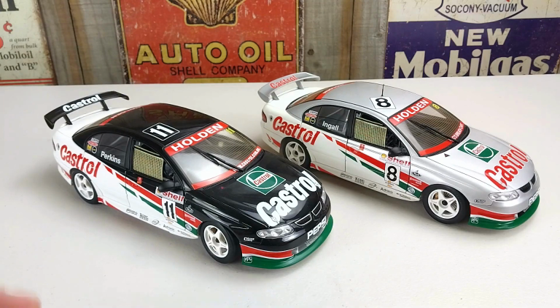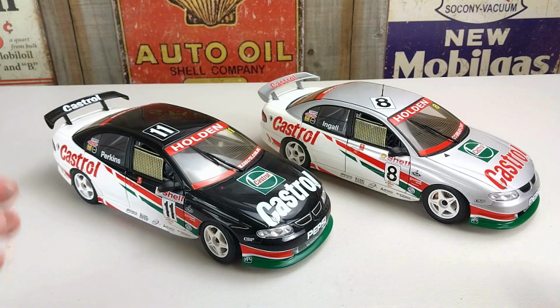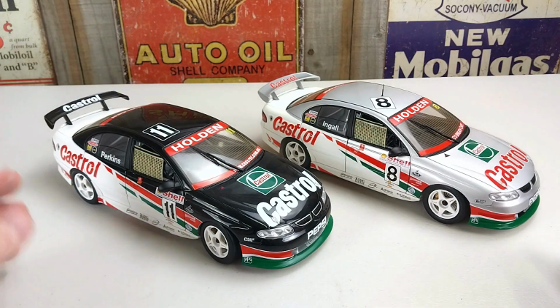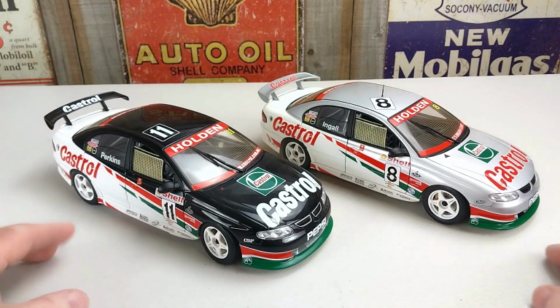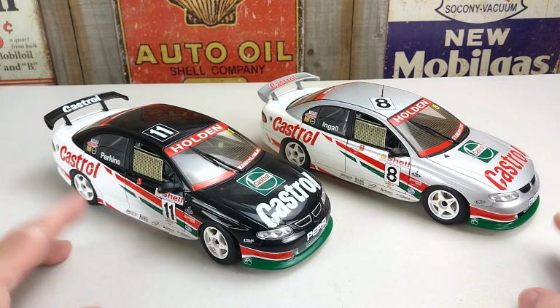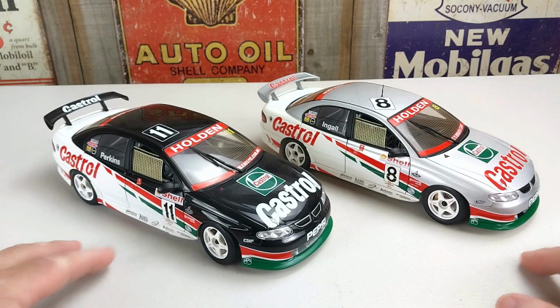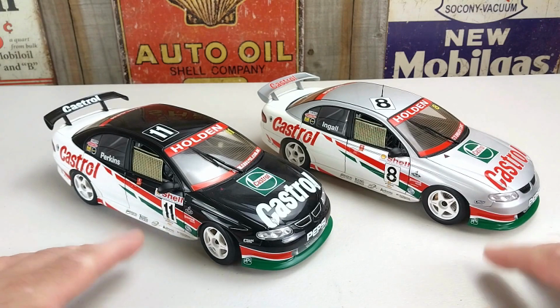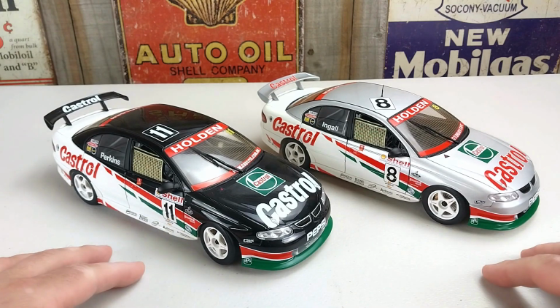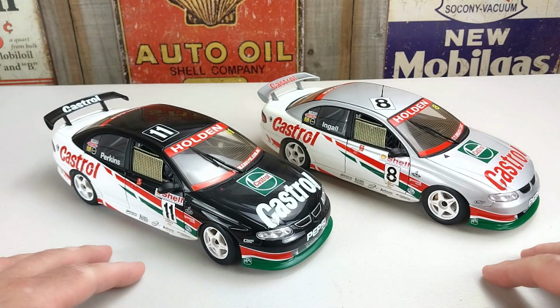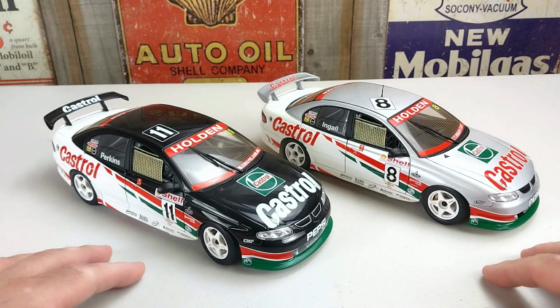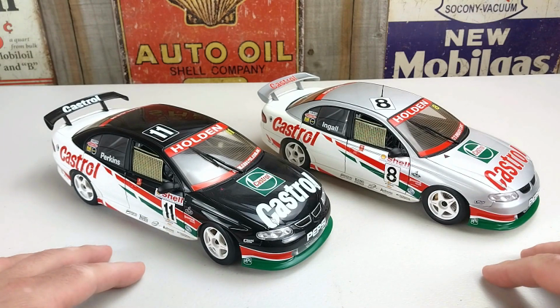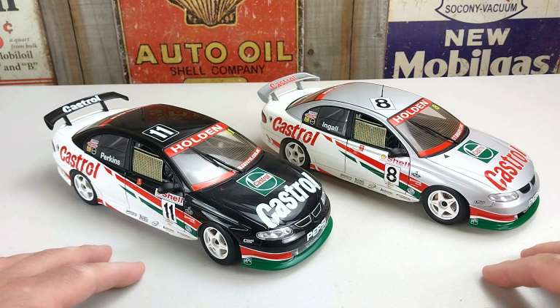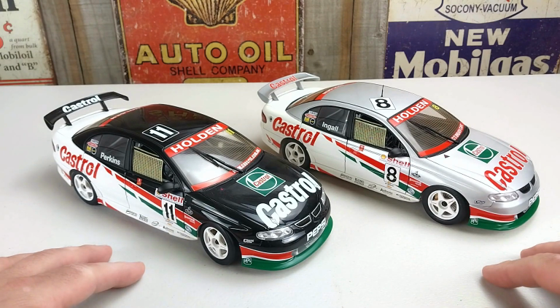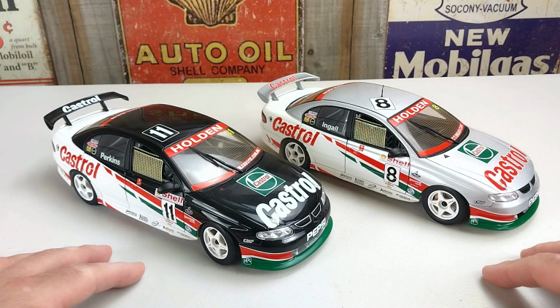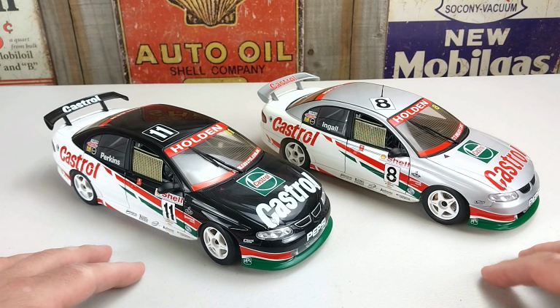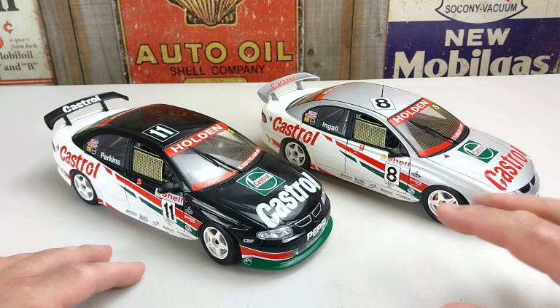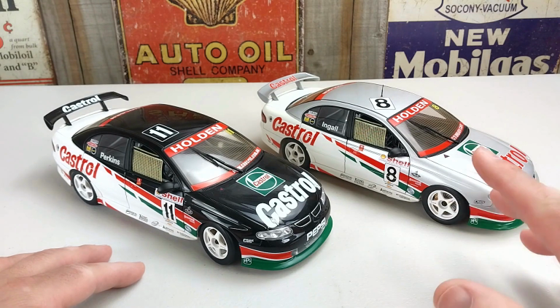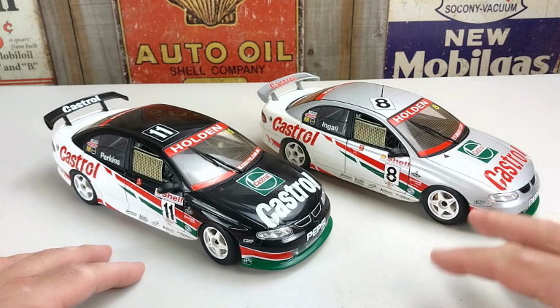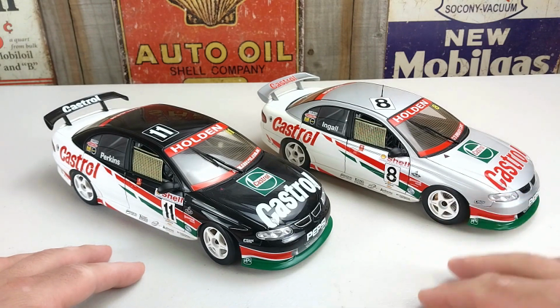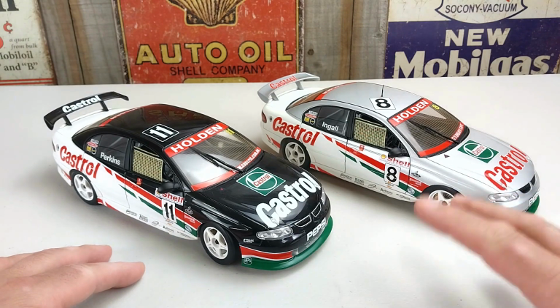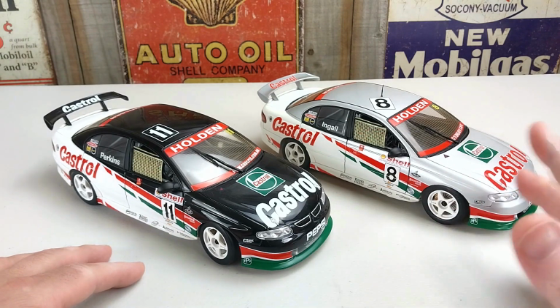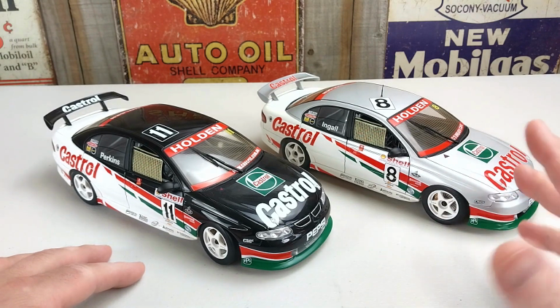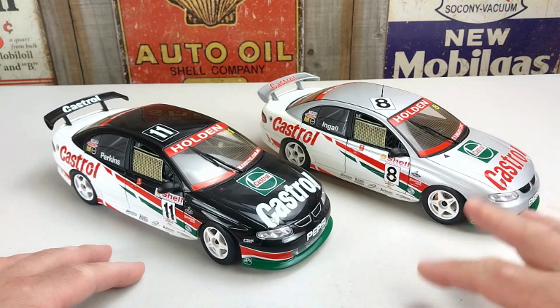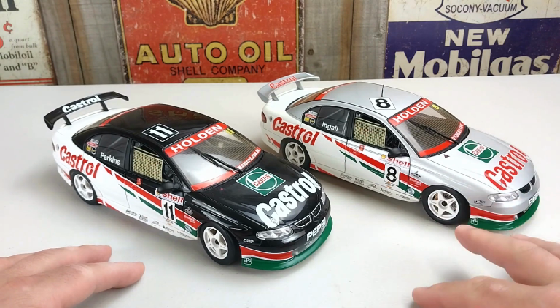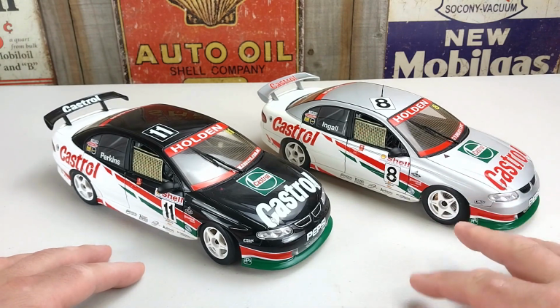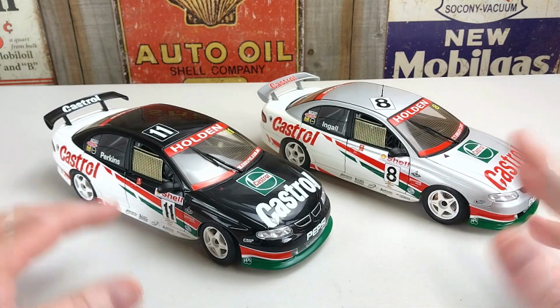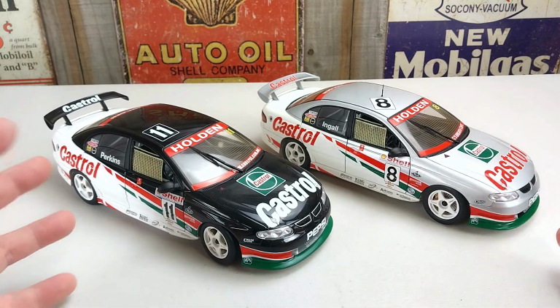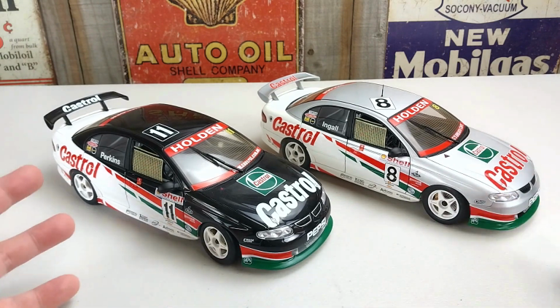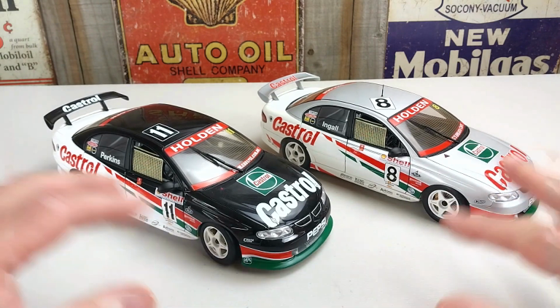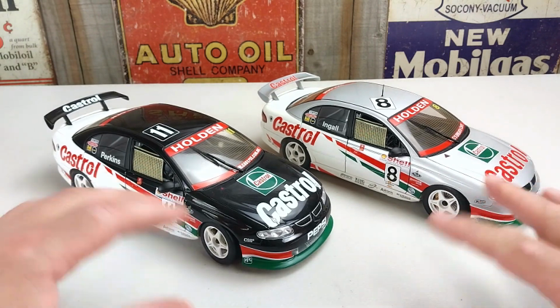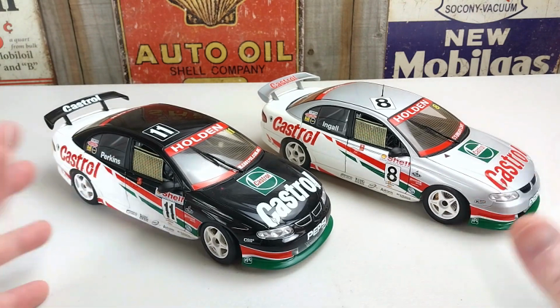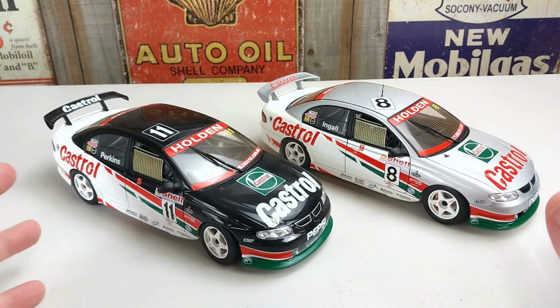Hey guys, welcome to another Heavy Metal Diecast video. Sort of a Bathurst edition, sort of not.